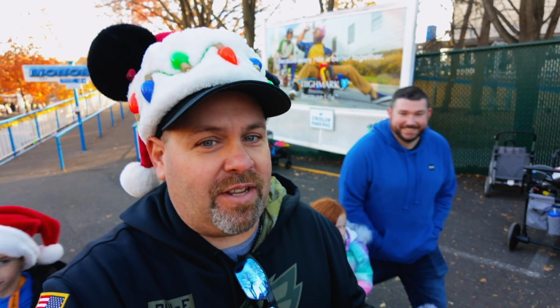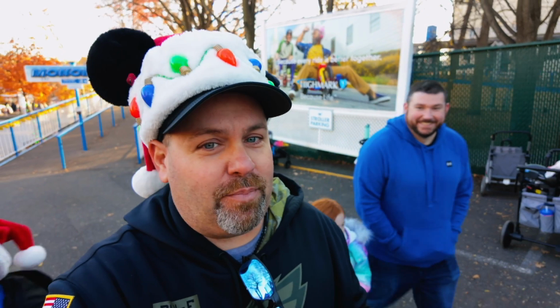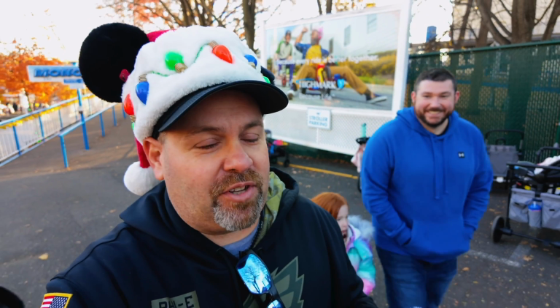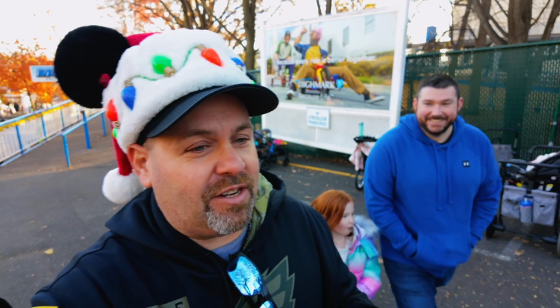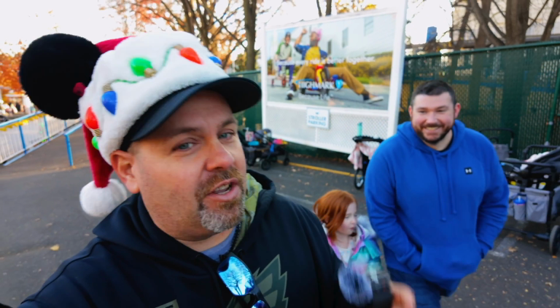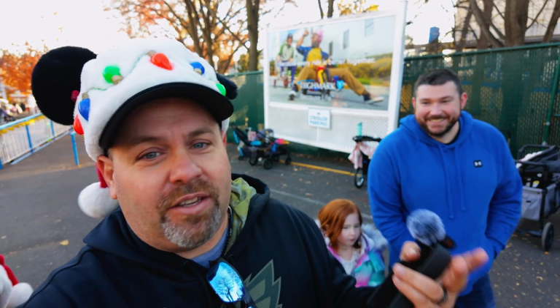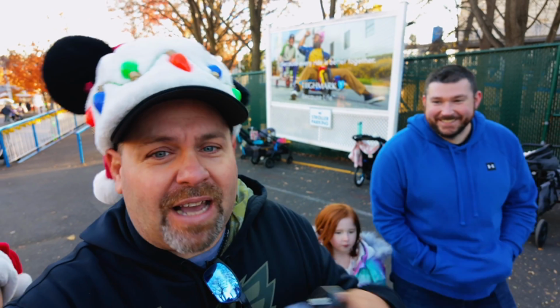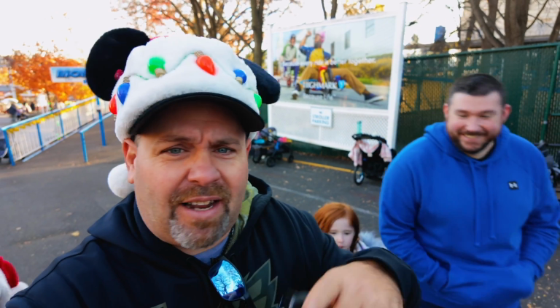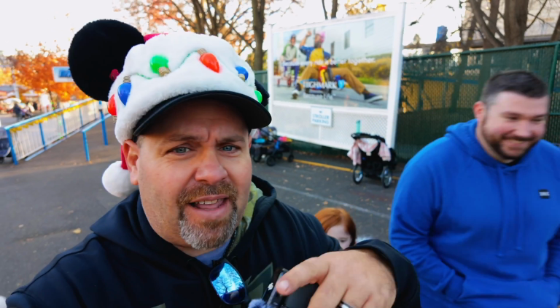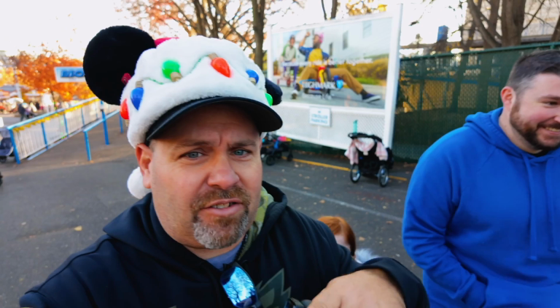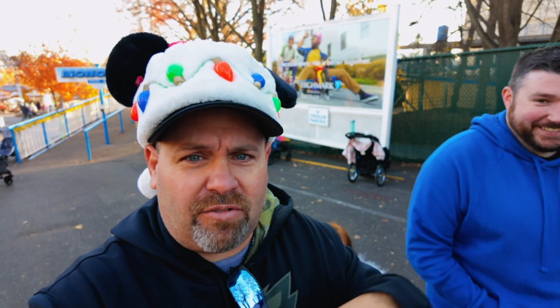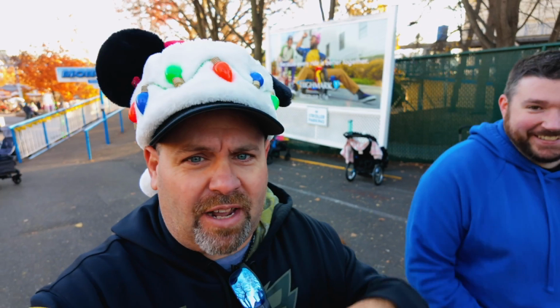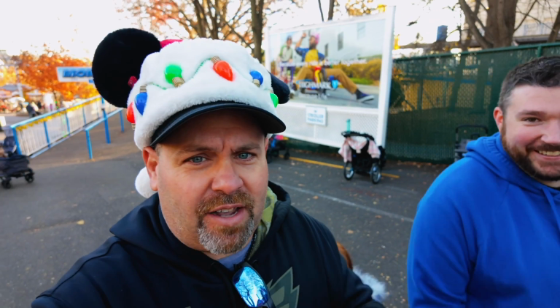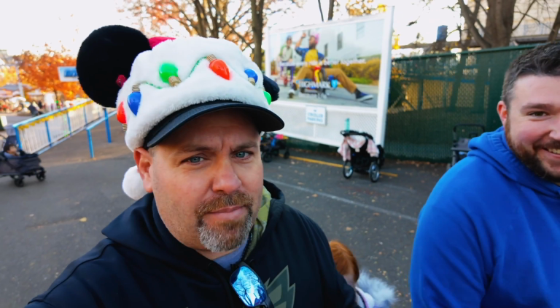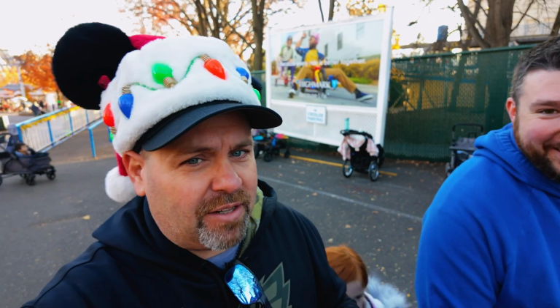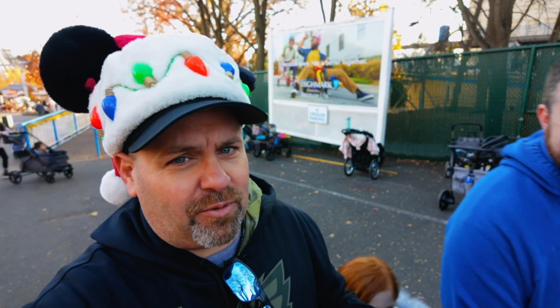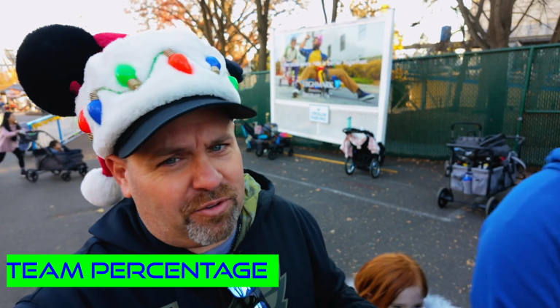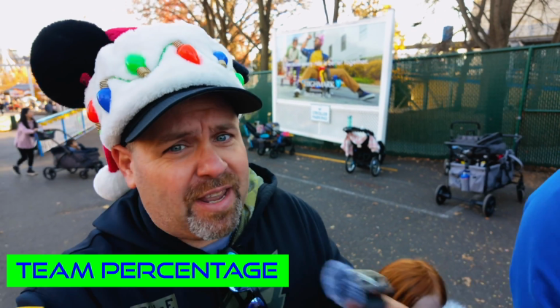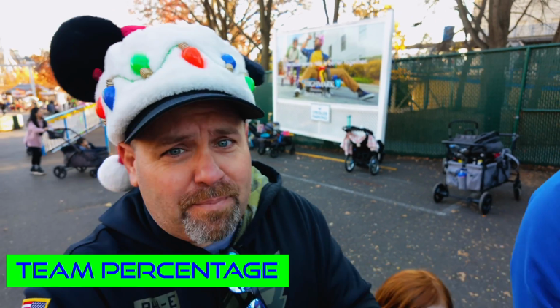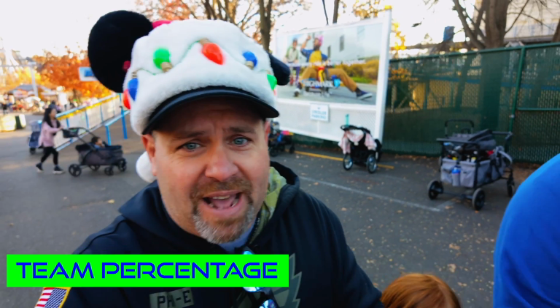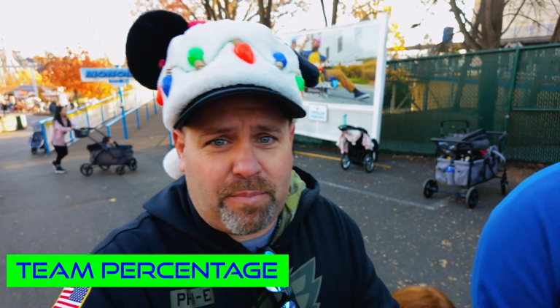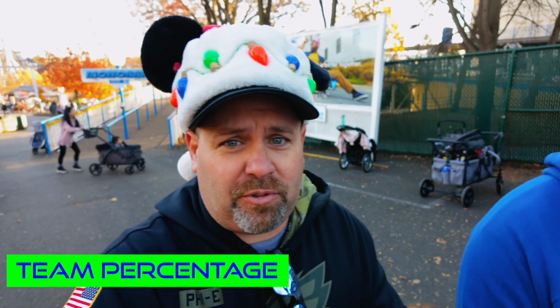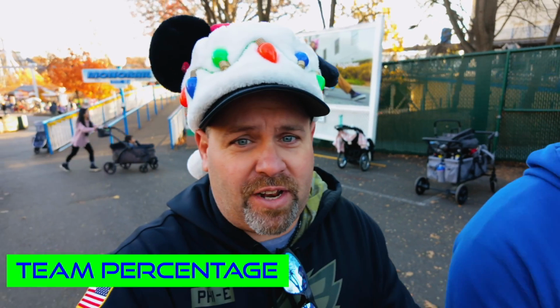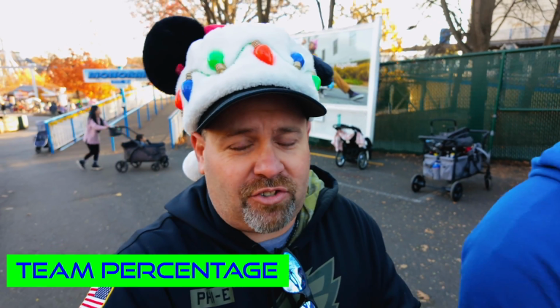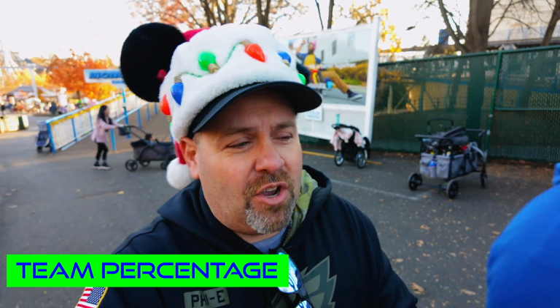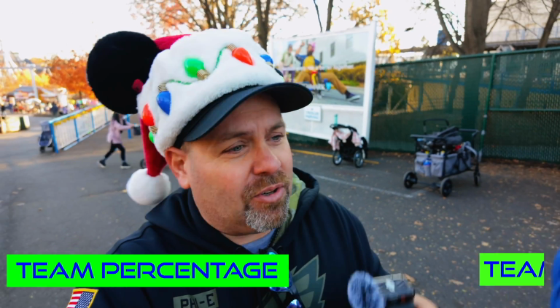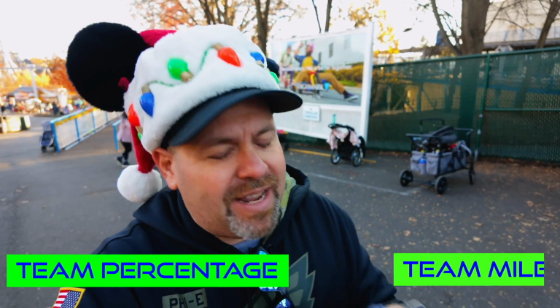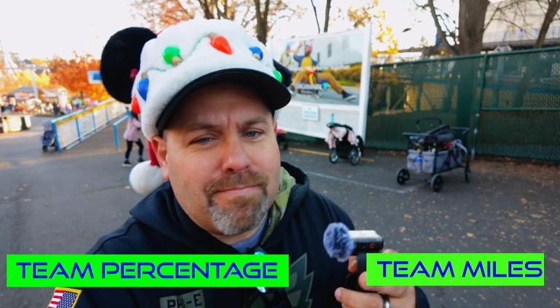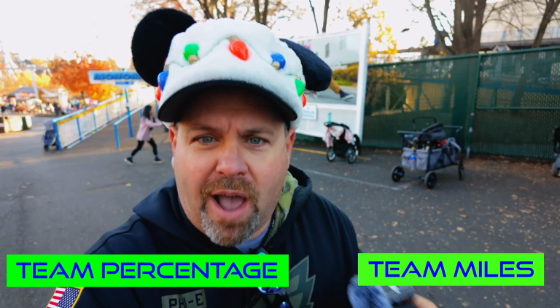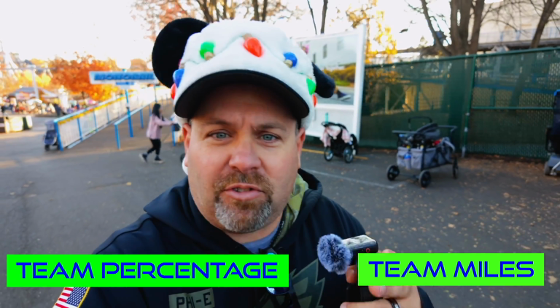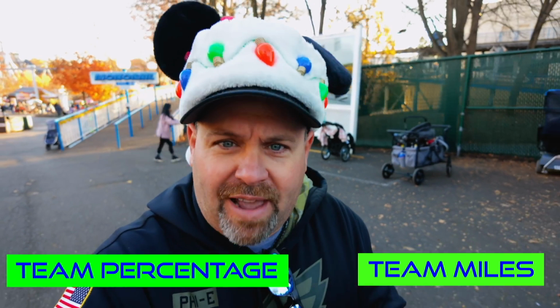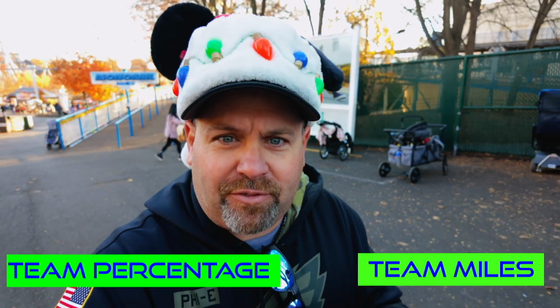Michelle and I, we're team percentage. You guys got to let us know down in the comments: are you team battery percentage or team miles left?